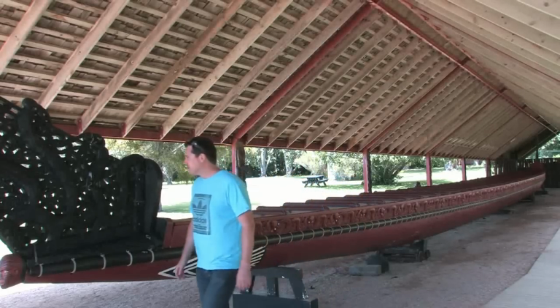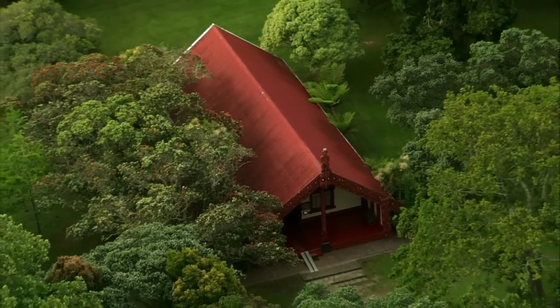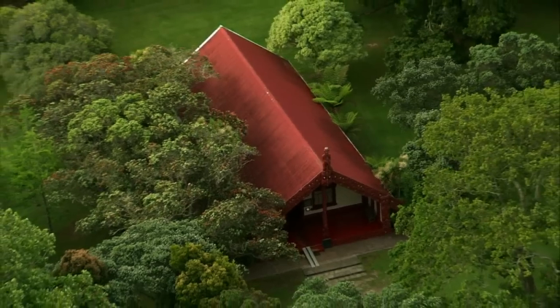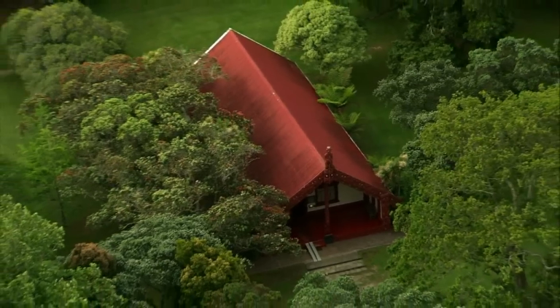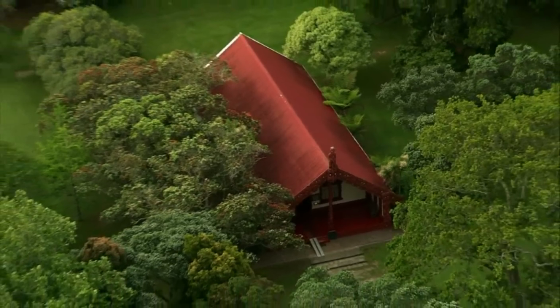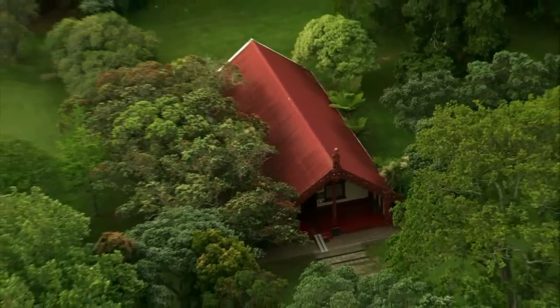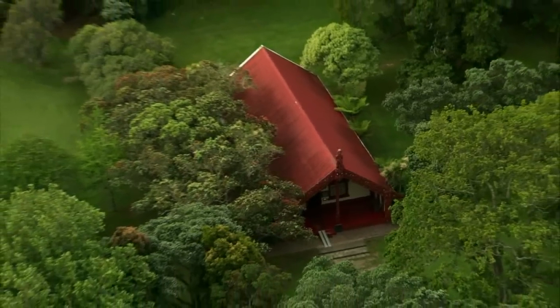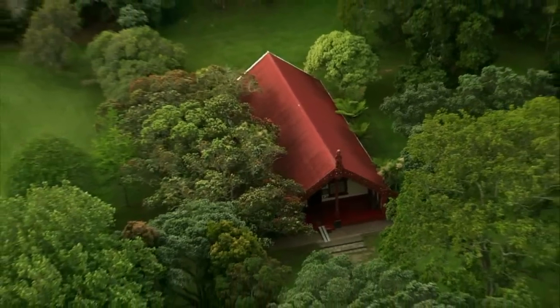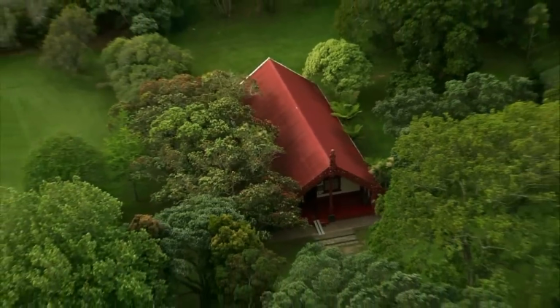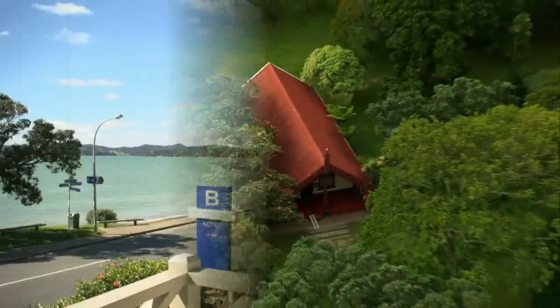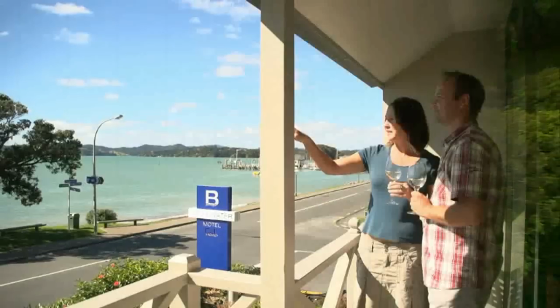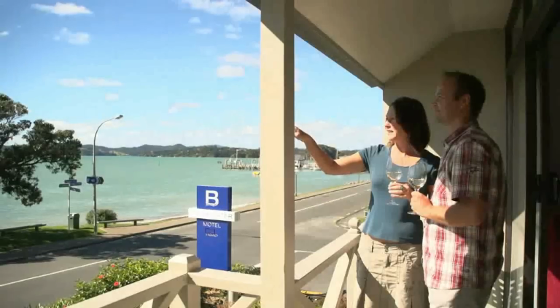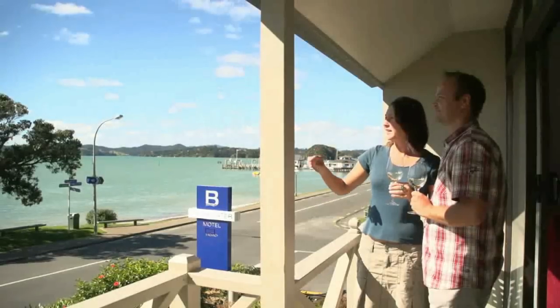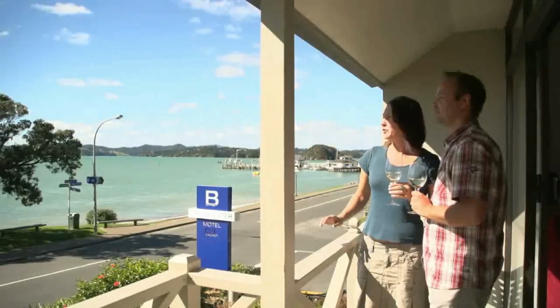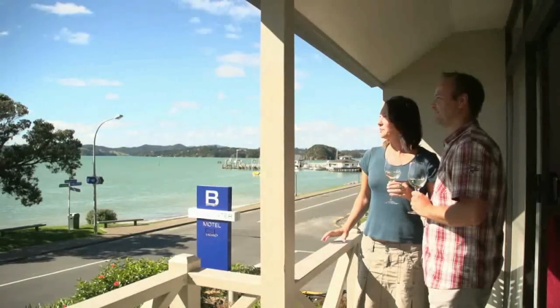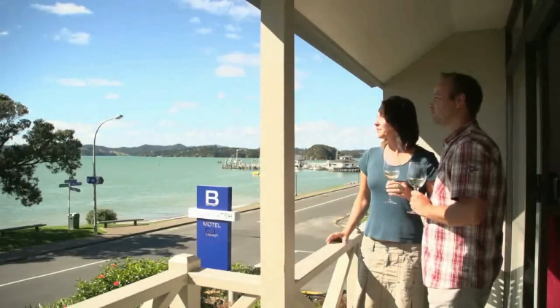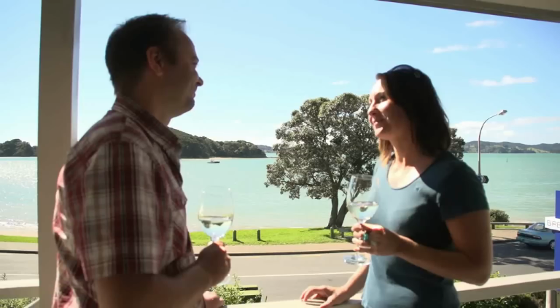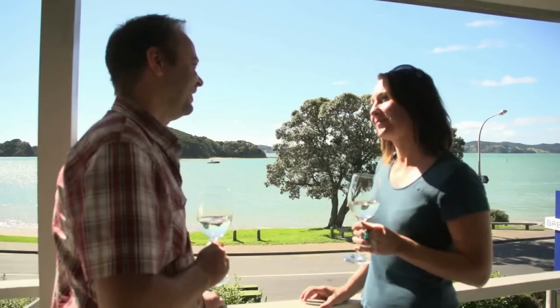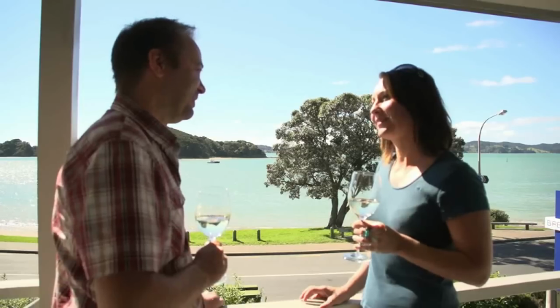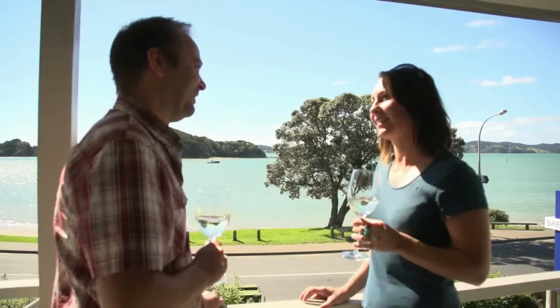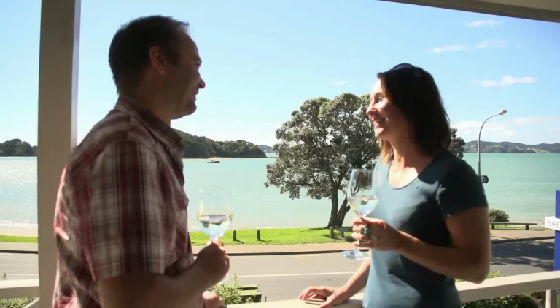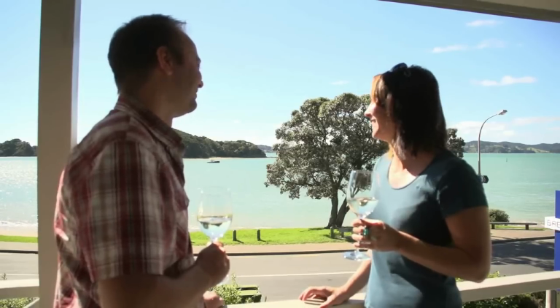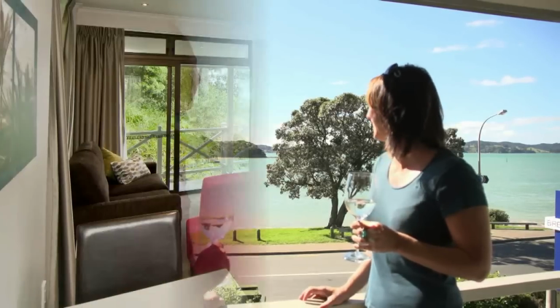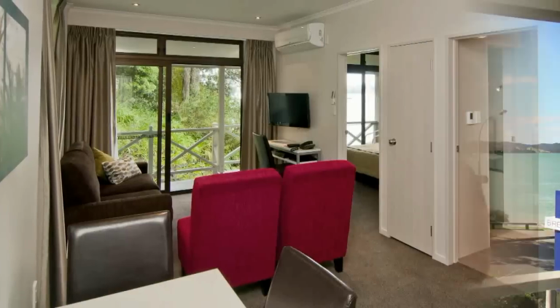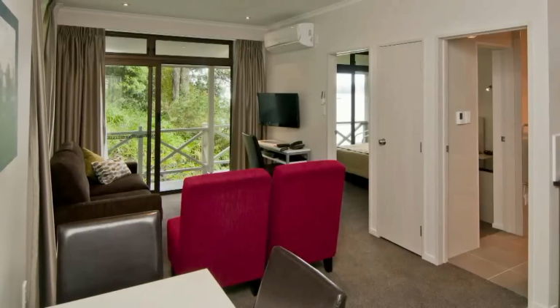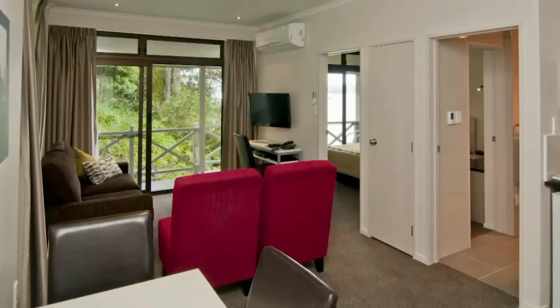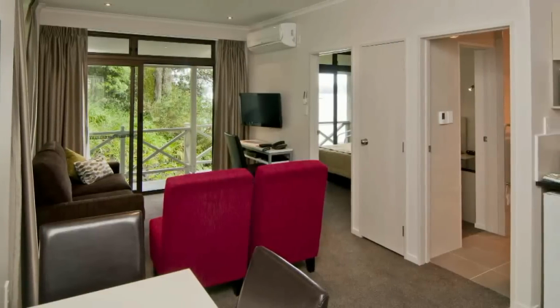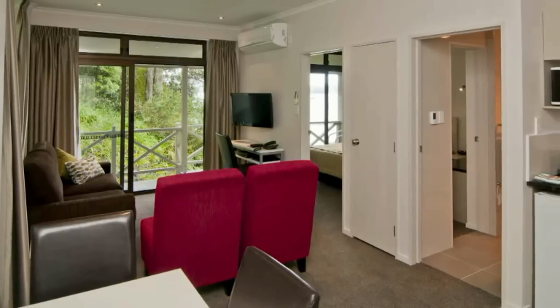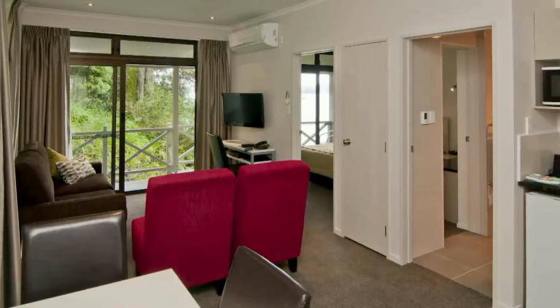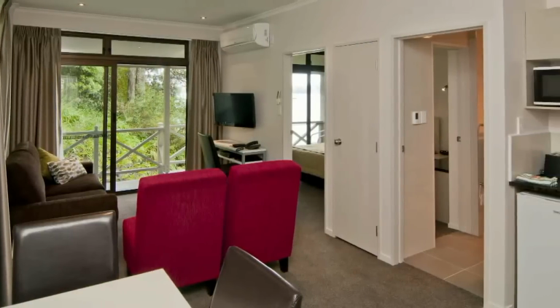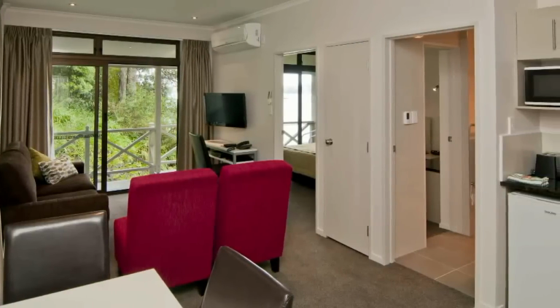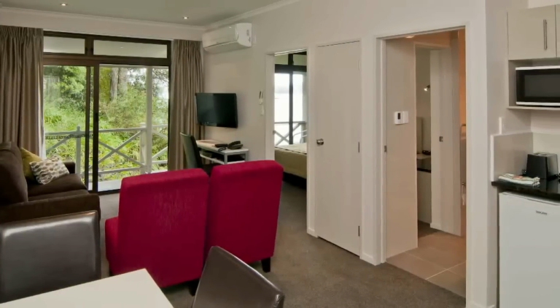At the end of a day of adventures, relax on the balcony of your suite. The Breakwater Motel is the perfect base to explore Northland.